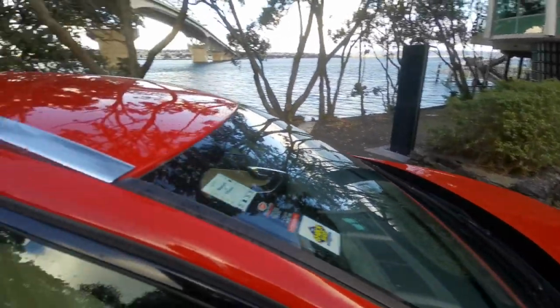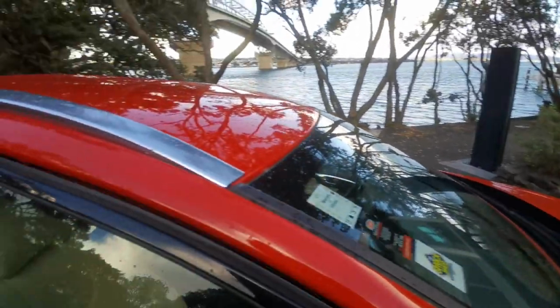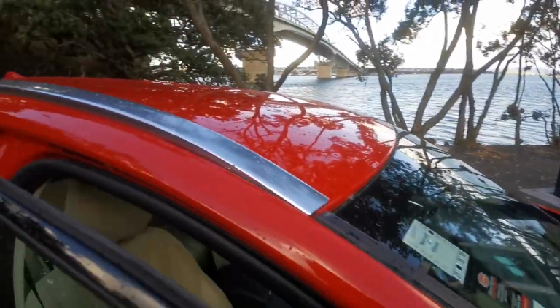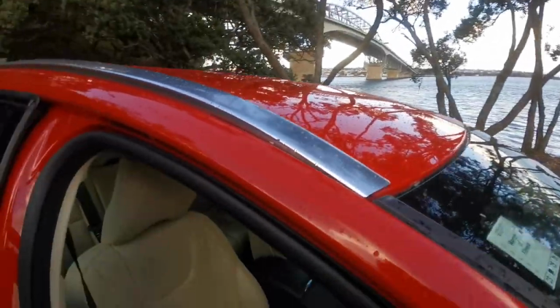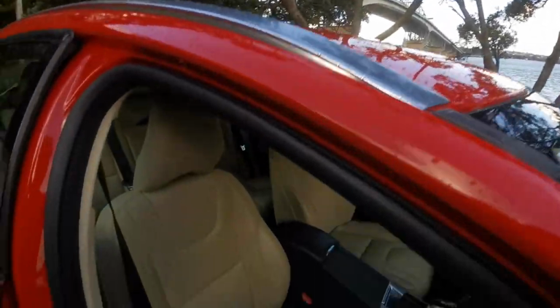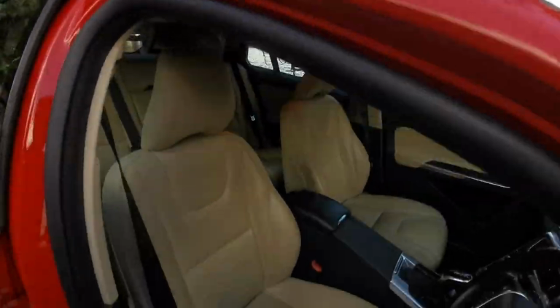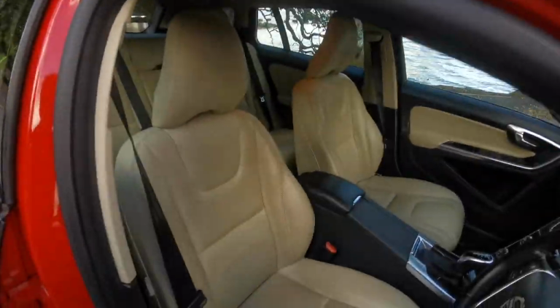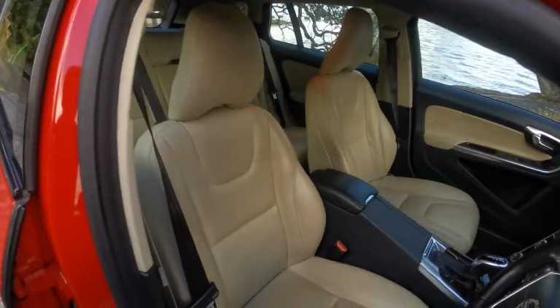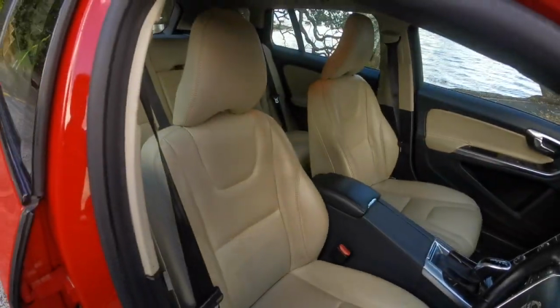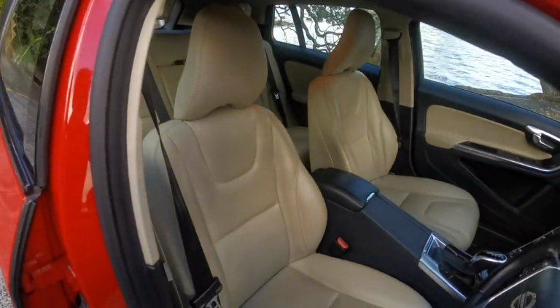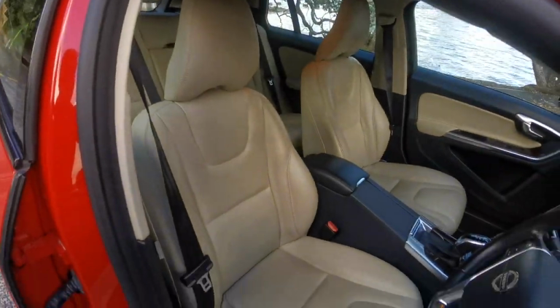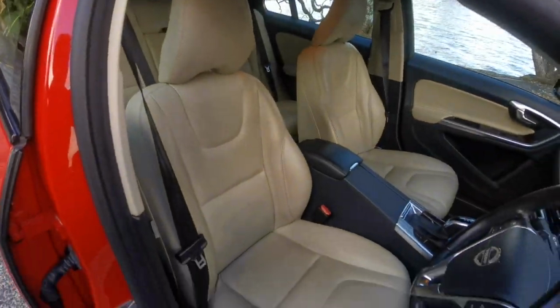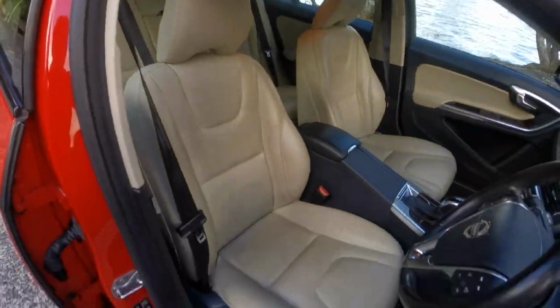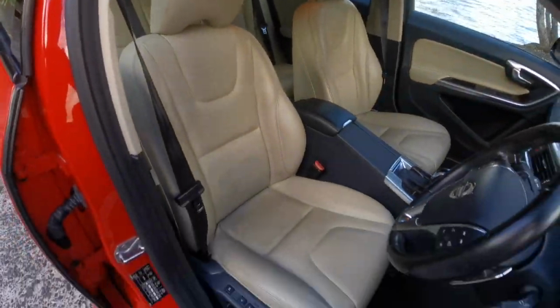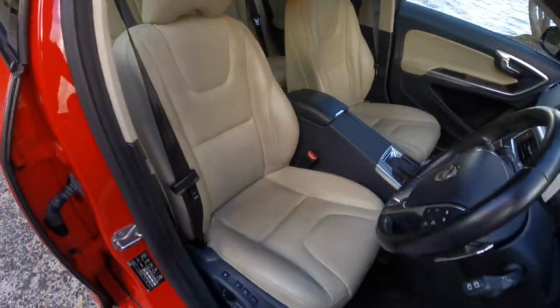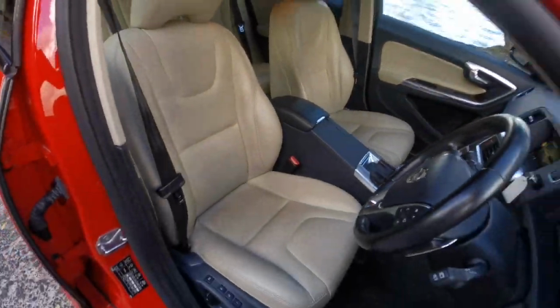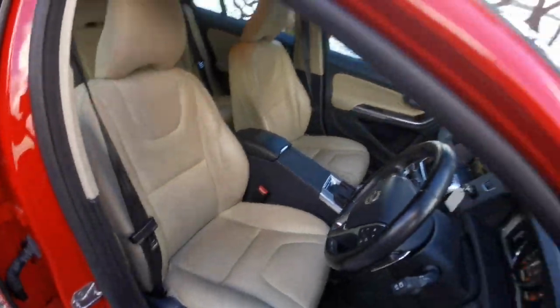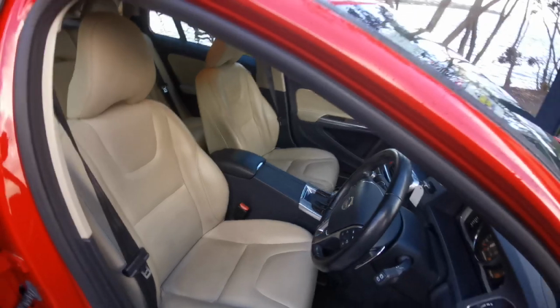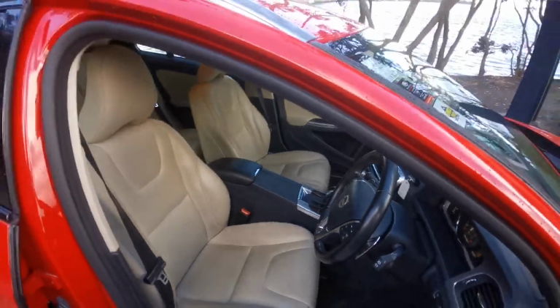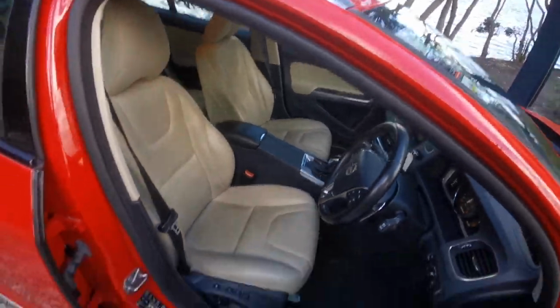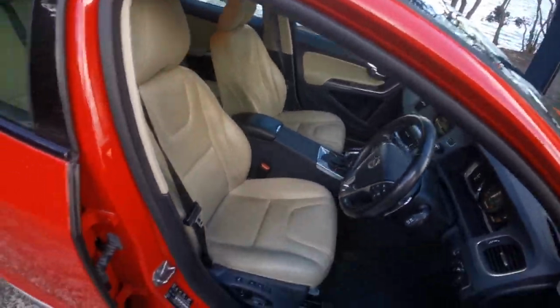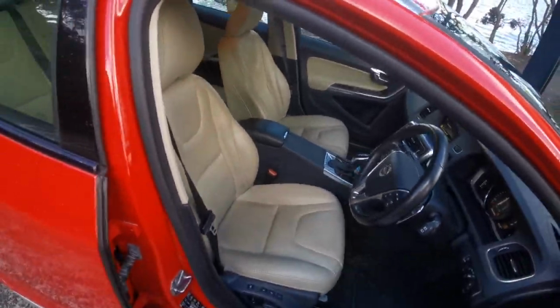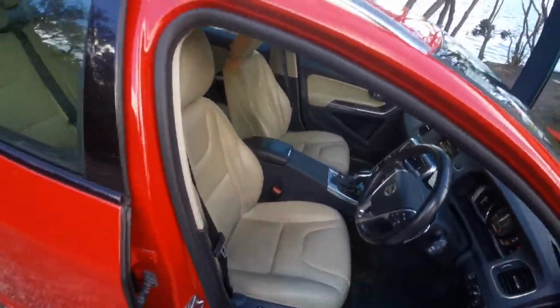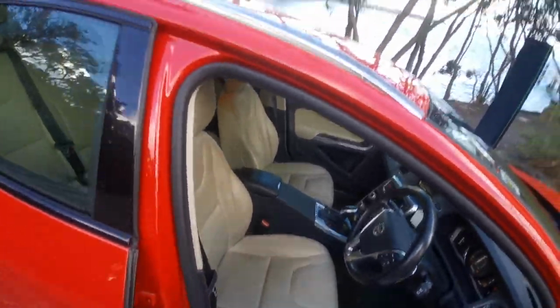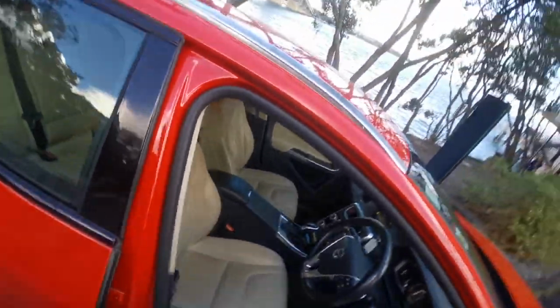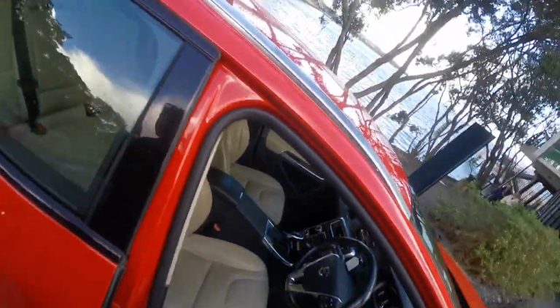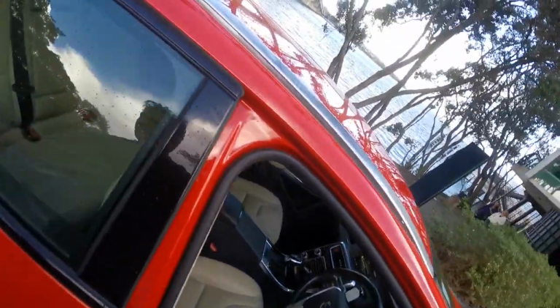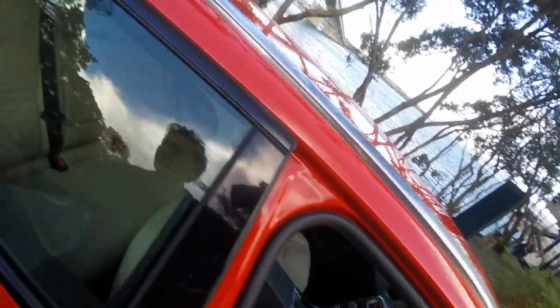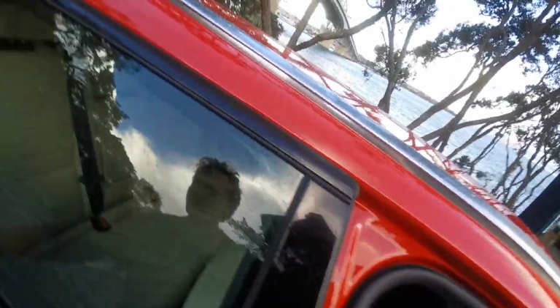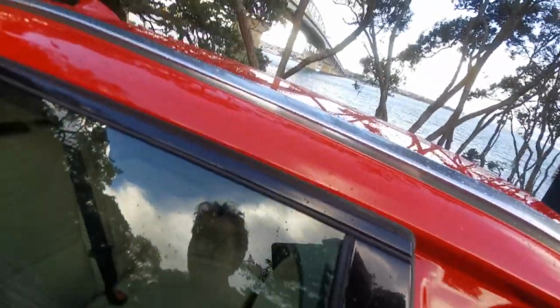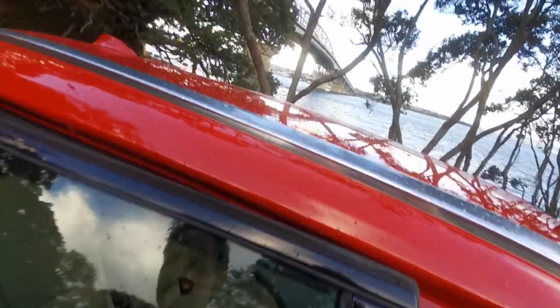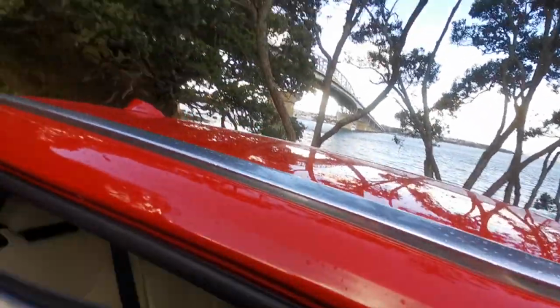This has got beautiful tan leather seats which are heated in the front. They're electric as well — the front ones here.